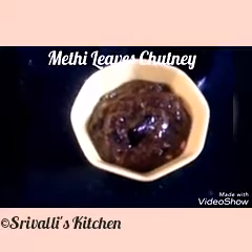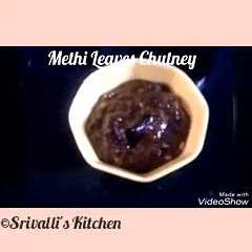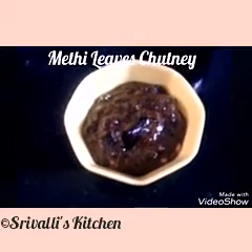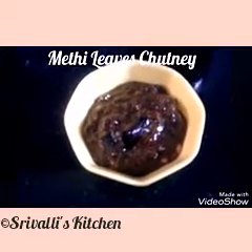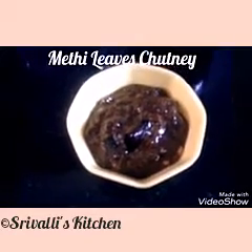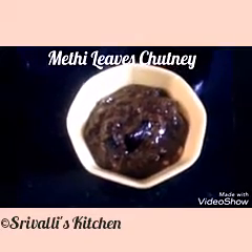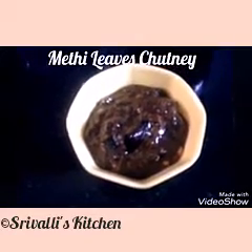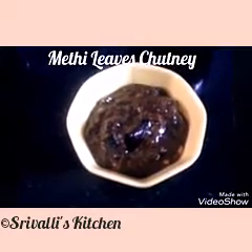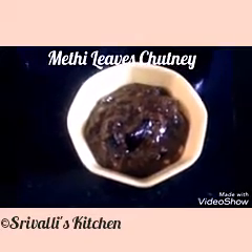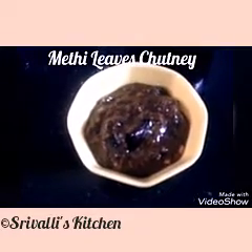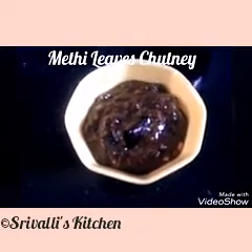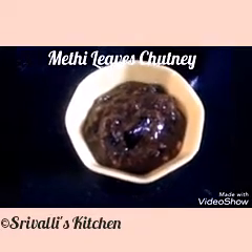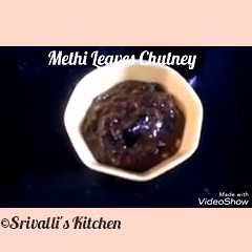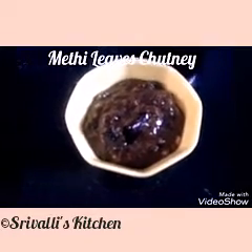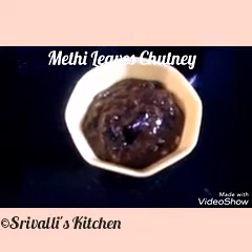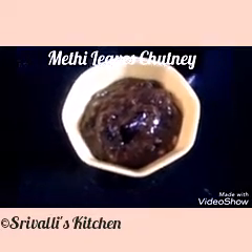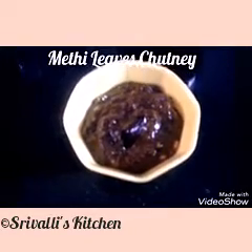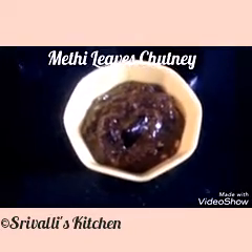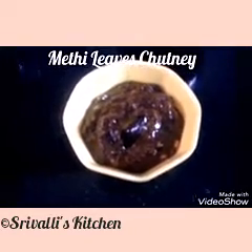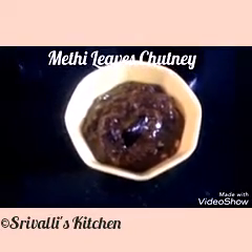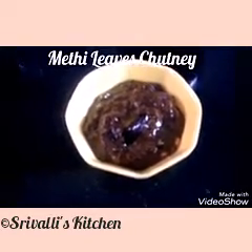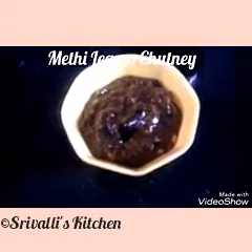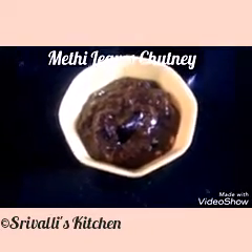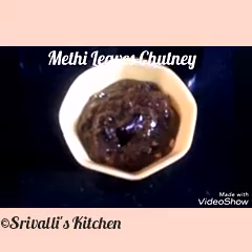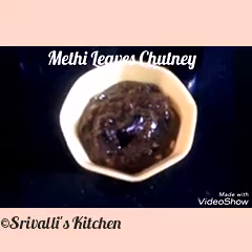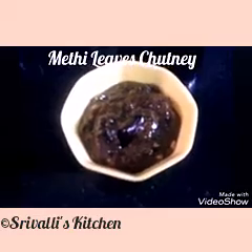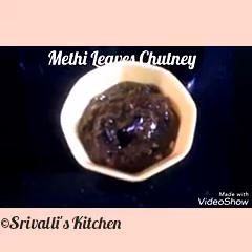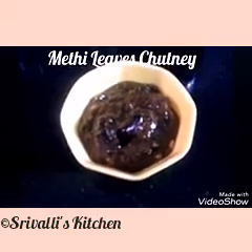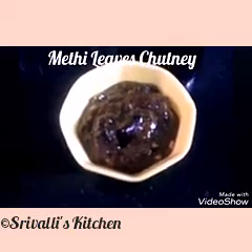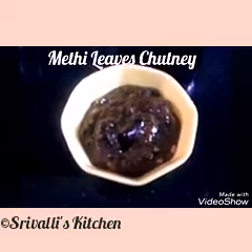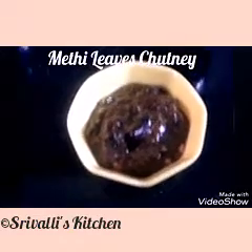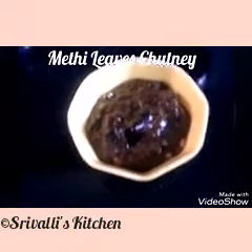Thank you for watching. If you like my videos, do subscribe to Srivalli's Kitchen. Thank you.